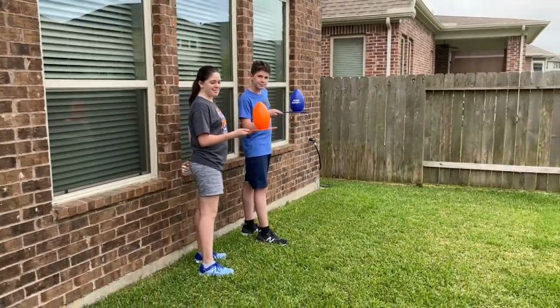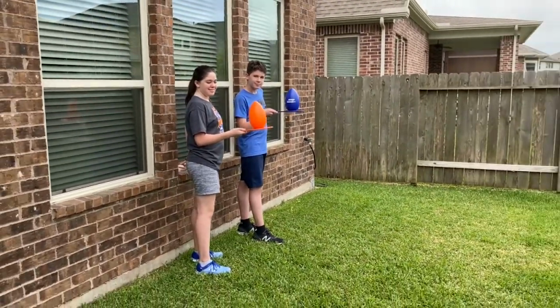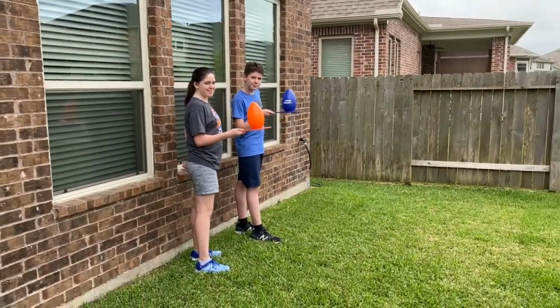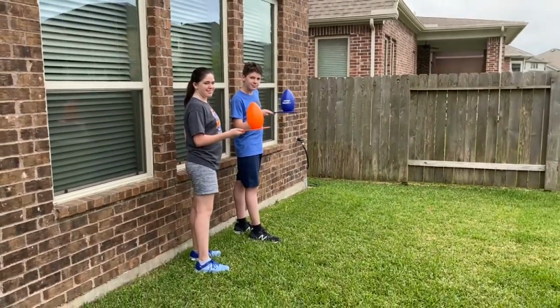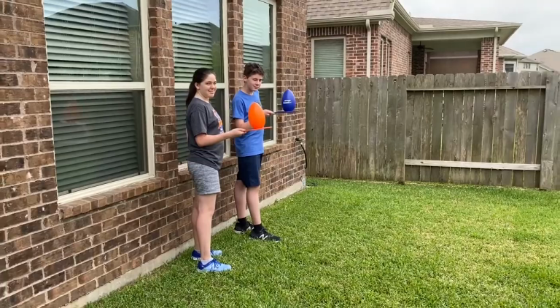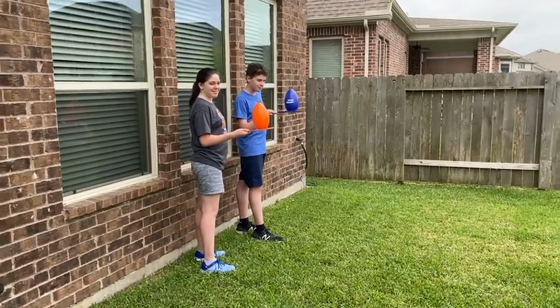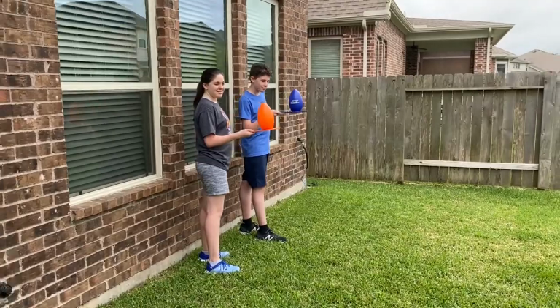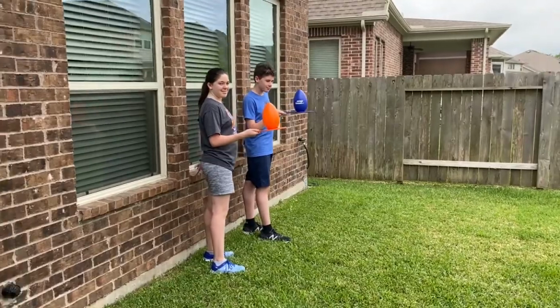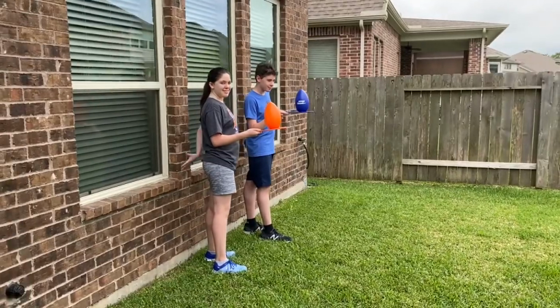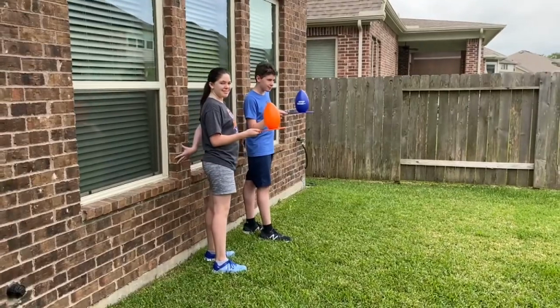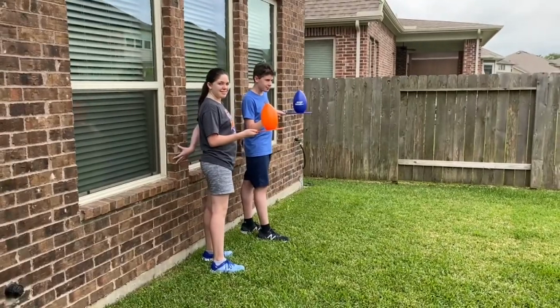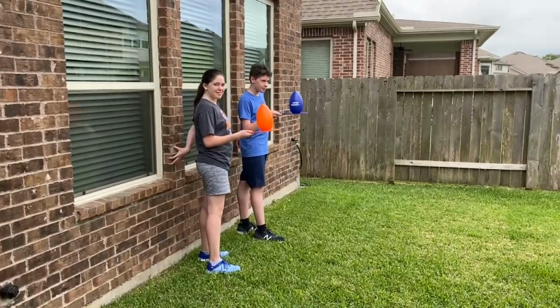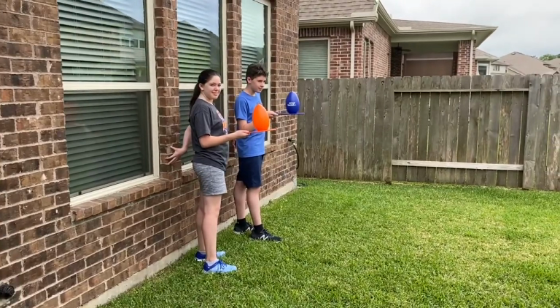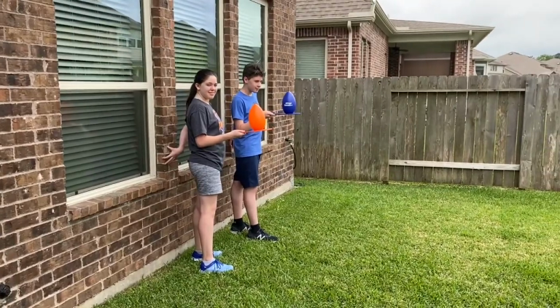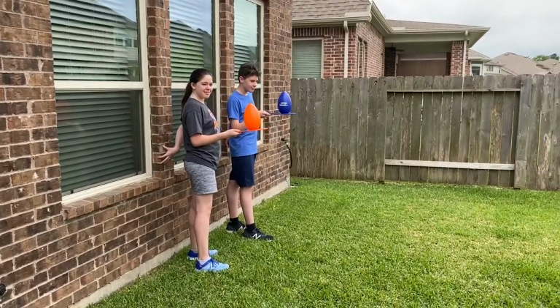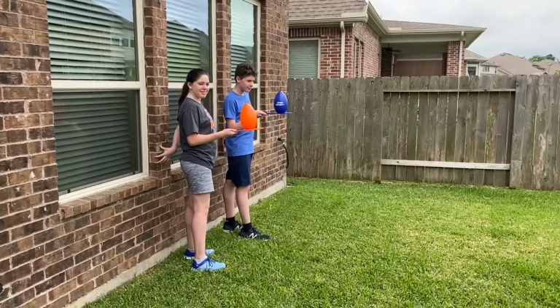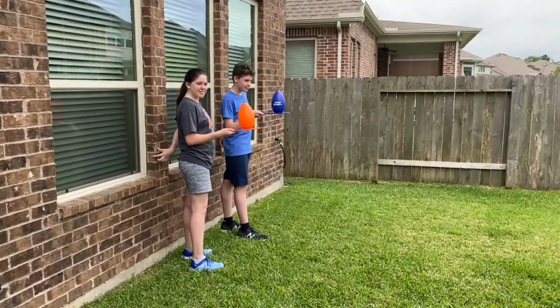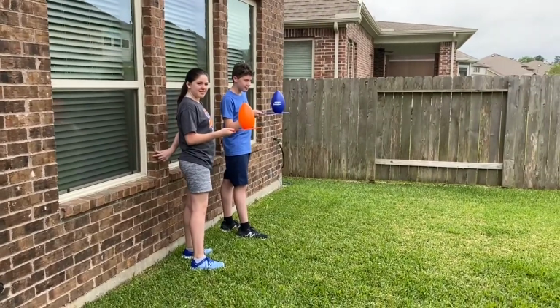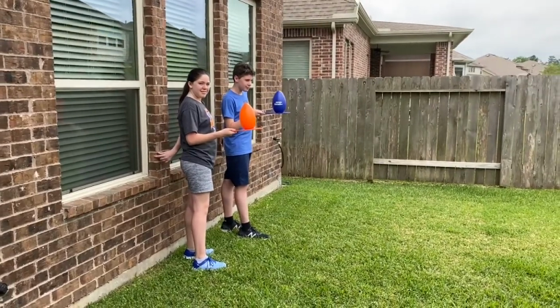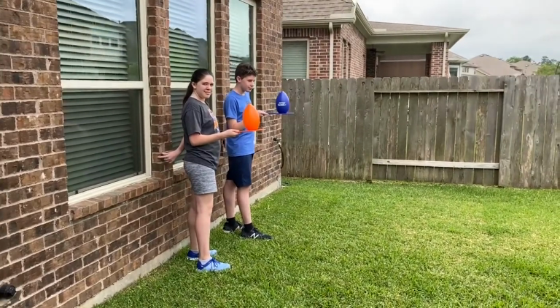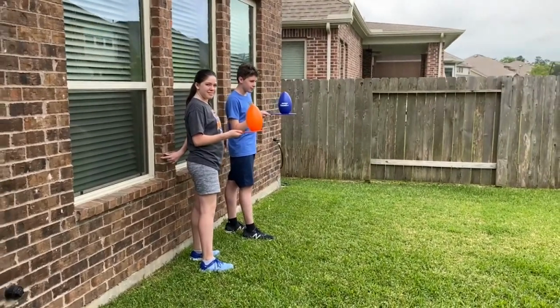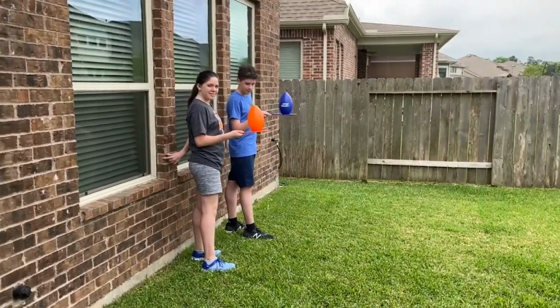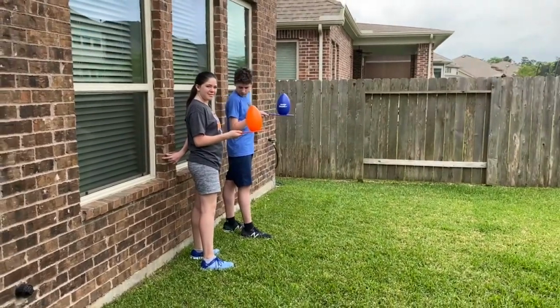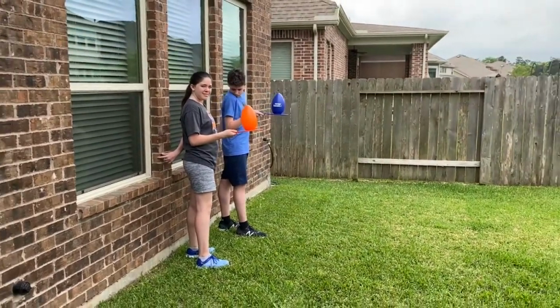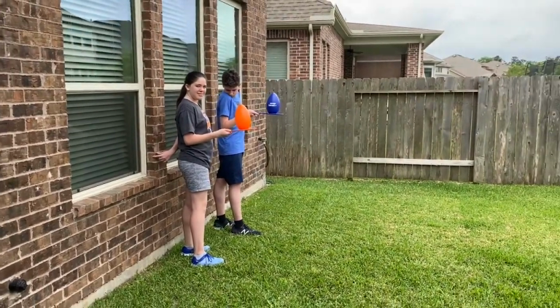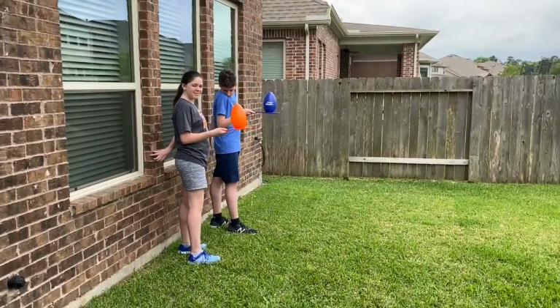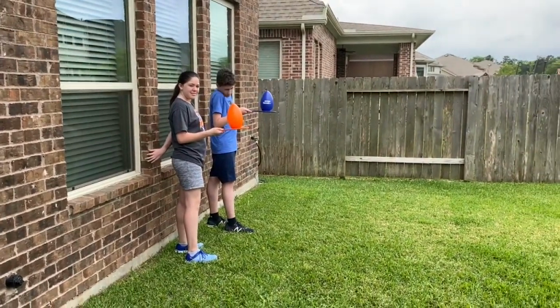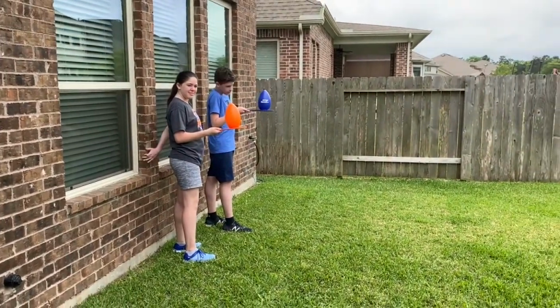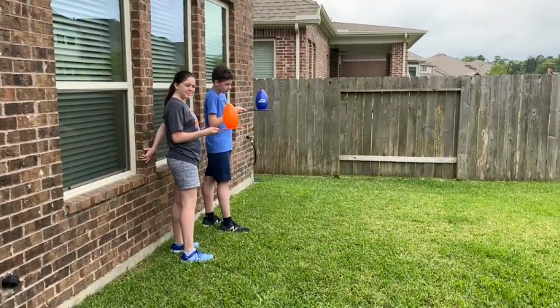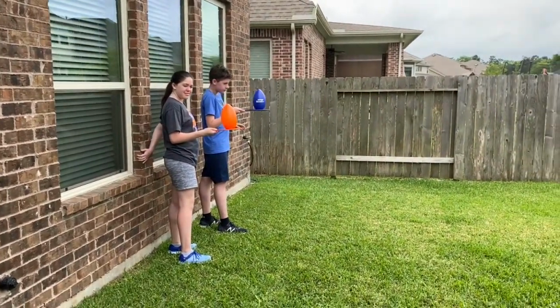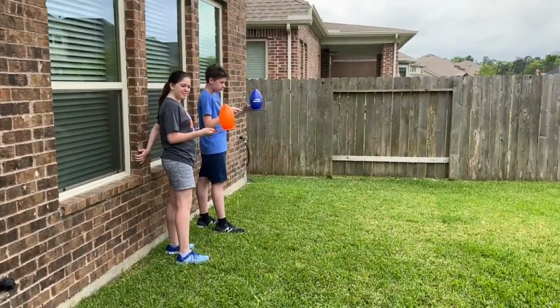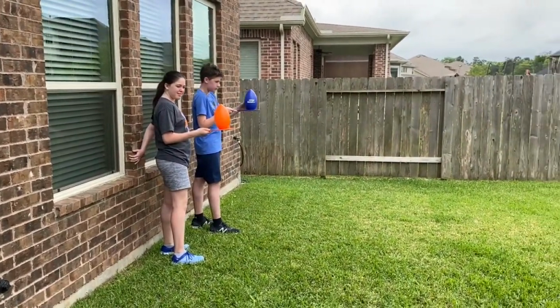You can pick any obstacle you want. You can make it more challenging or you can make it simple. They're gonna walk. Go ahead you guys, go!